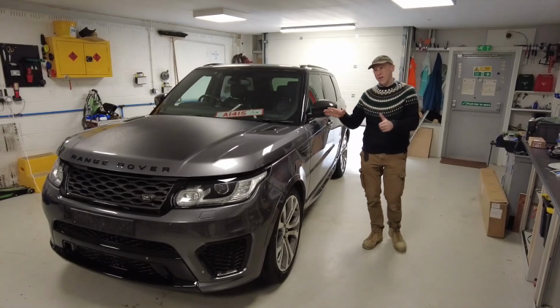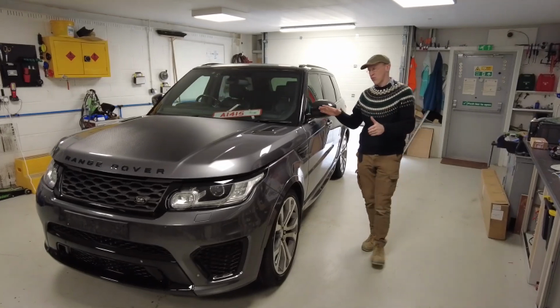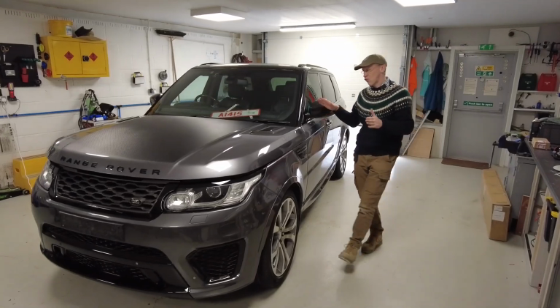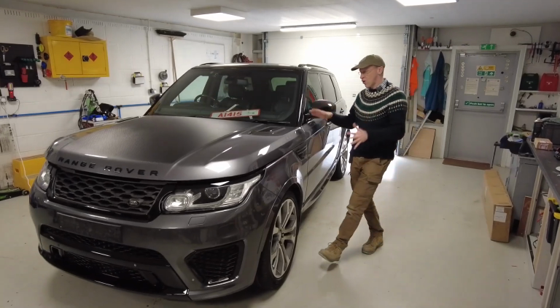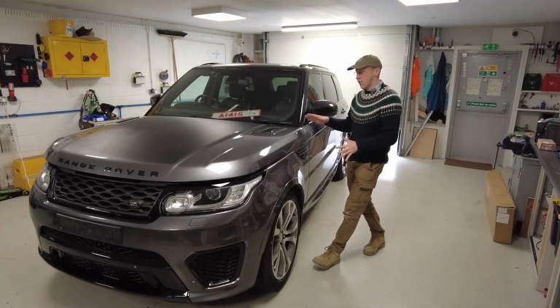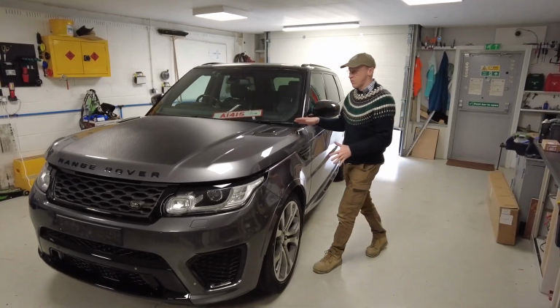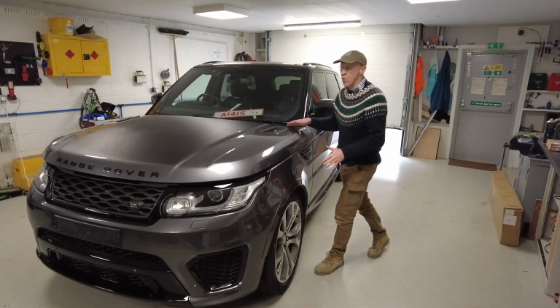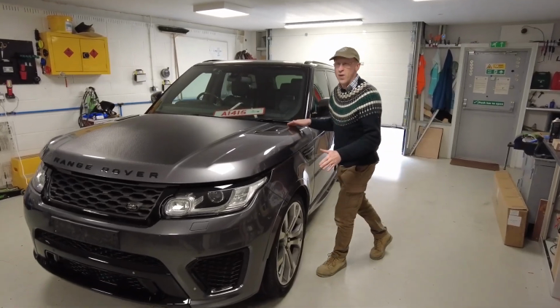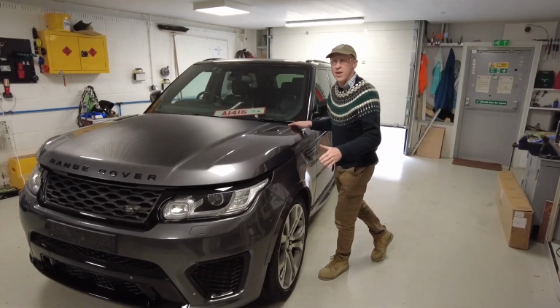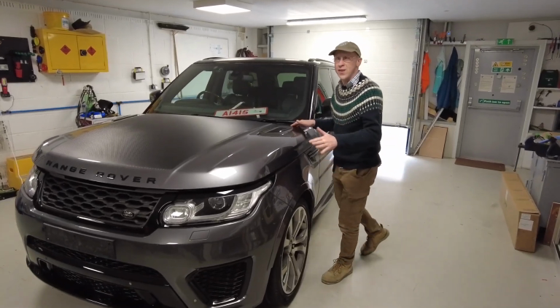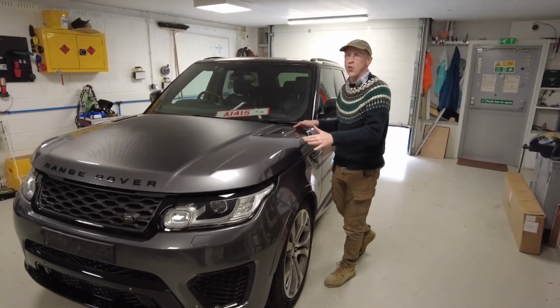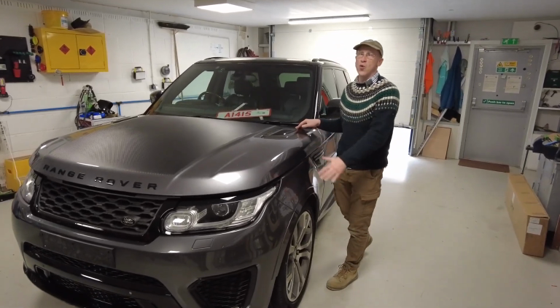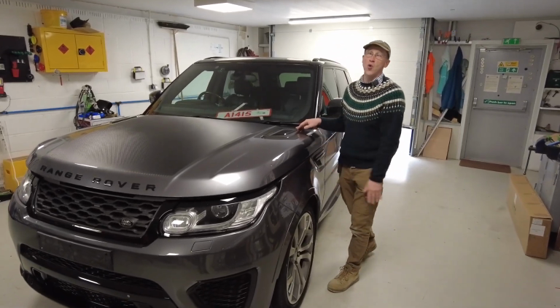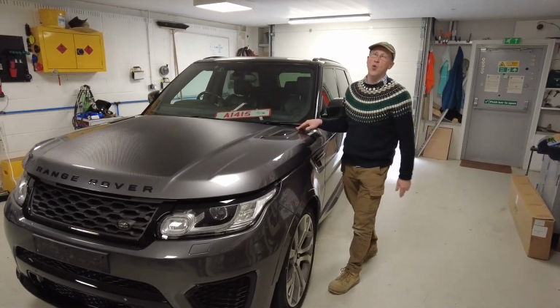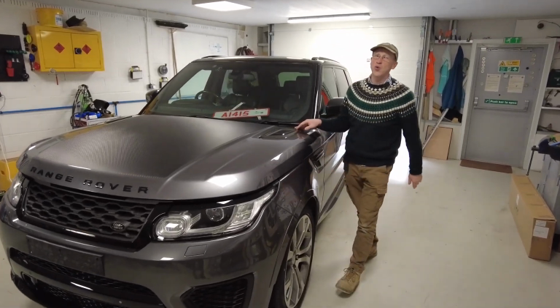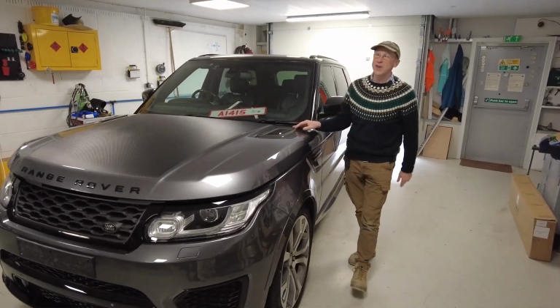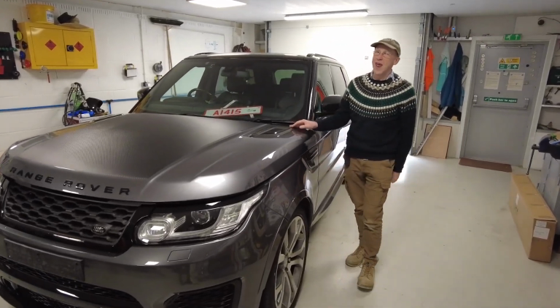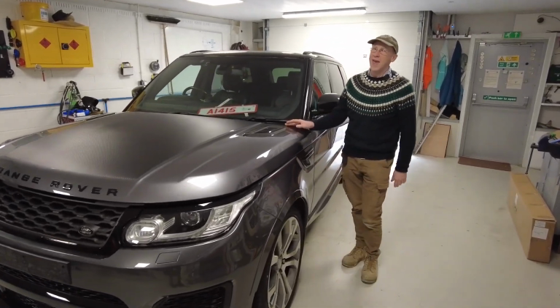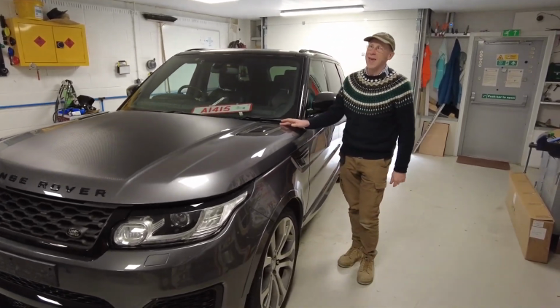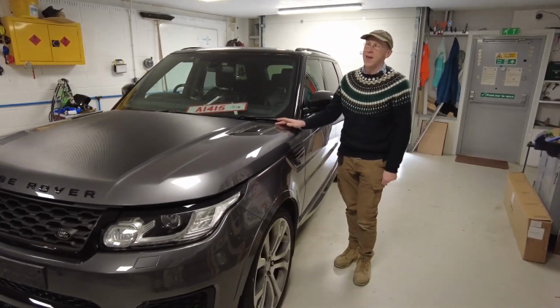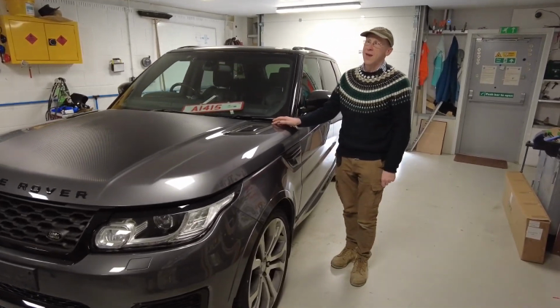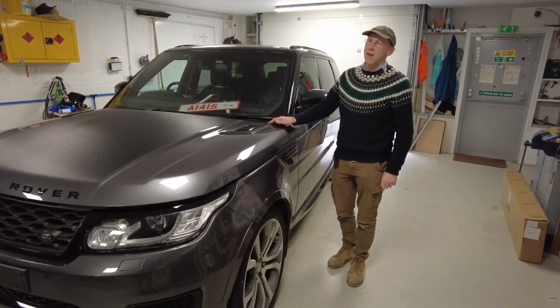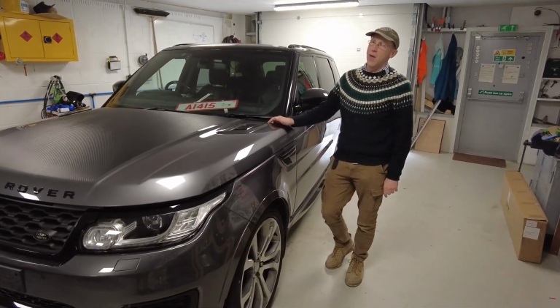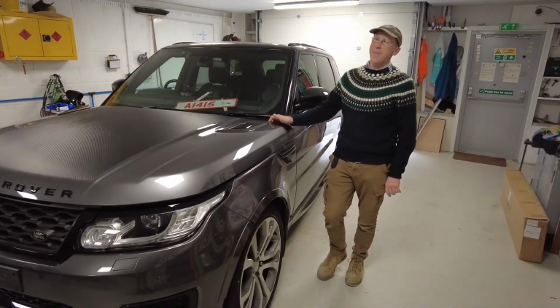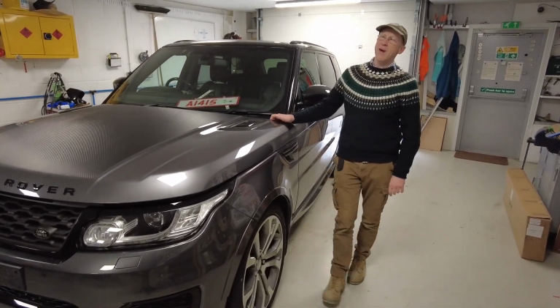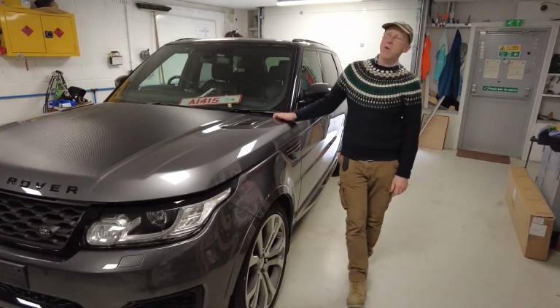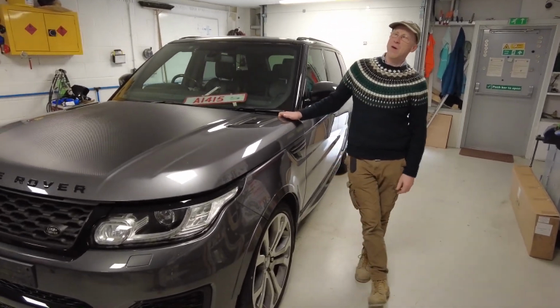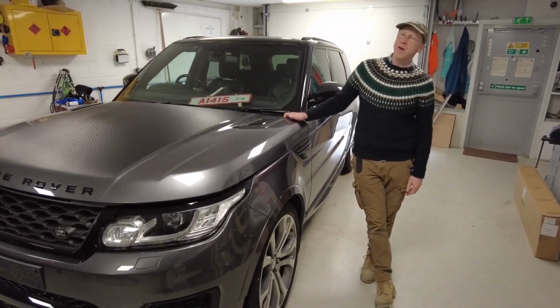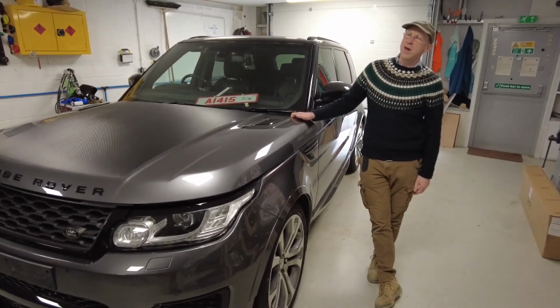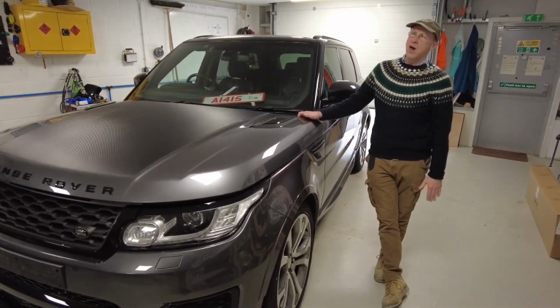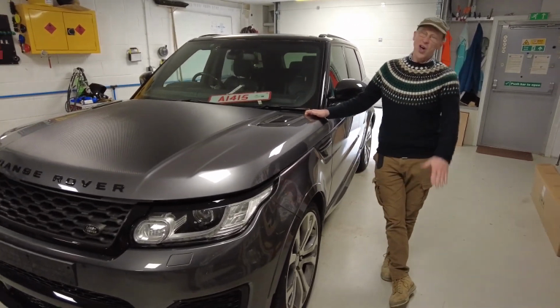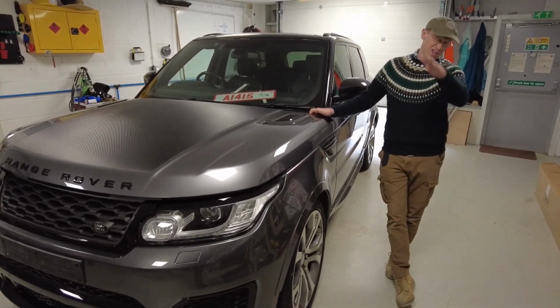Range Rover Sport. We are going to talk all today about height.